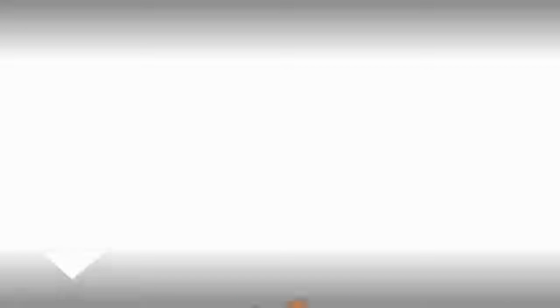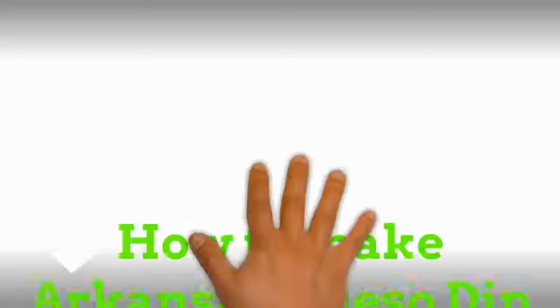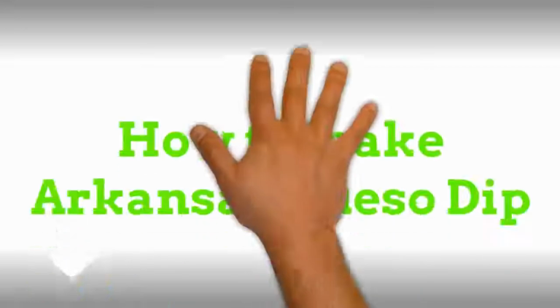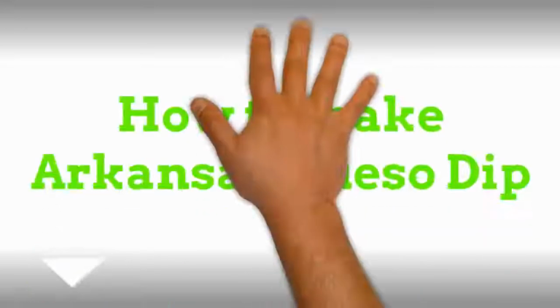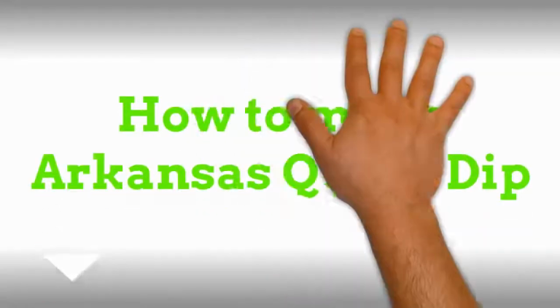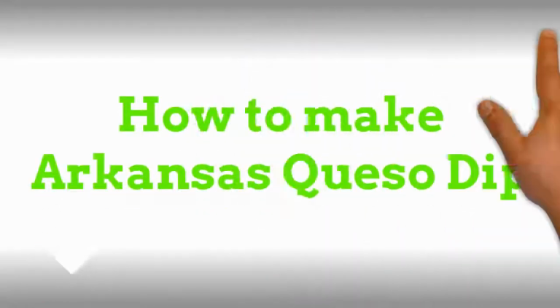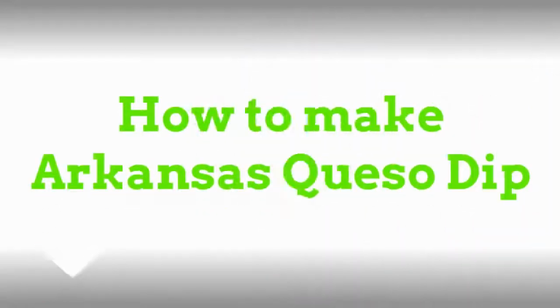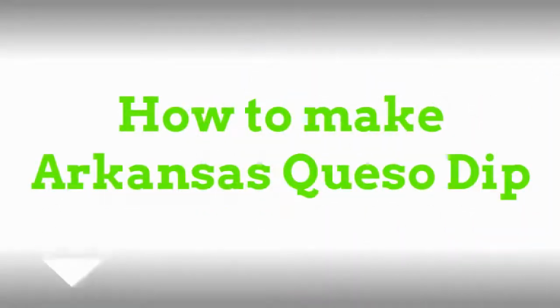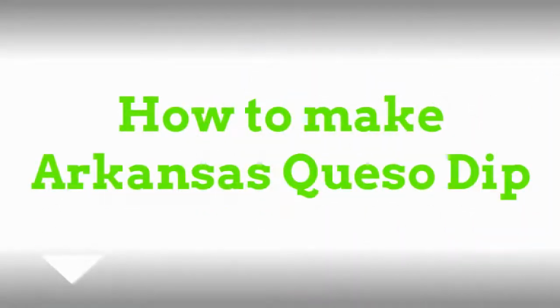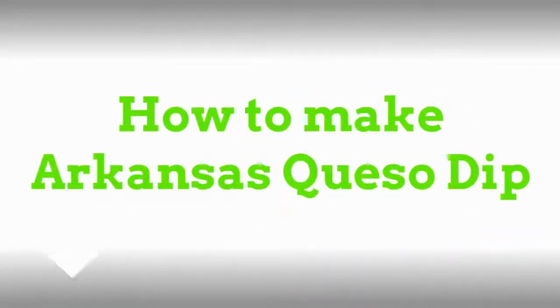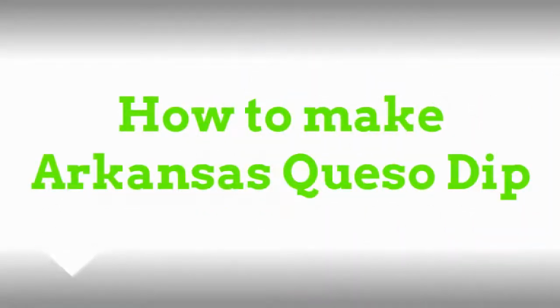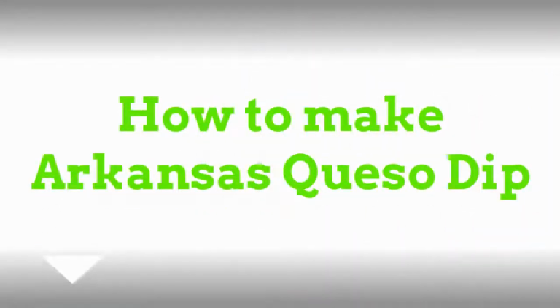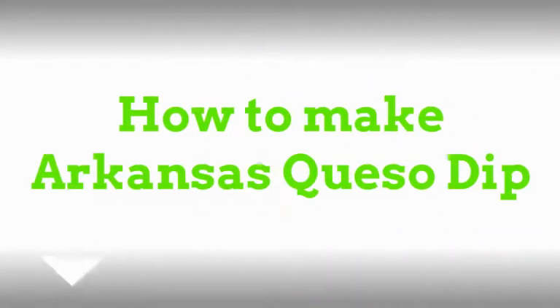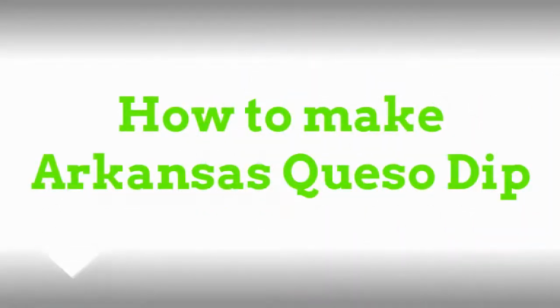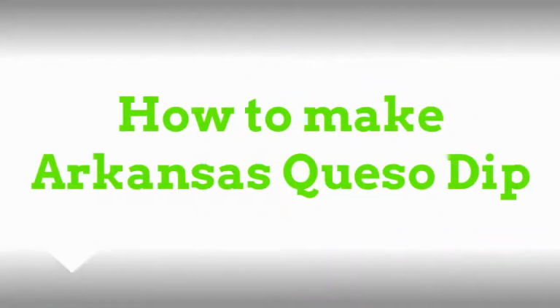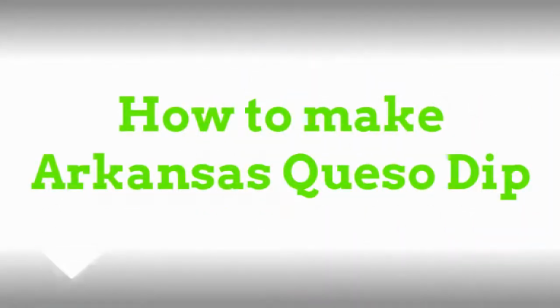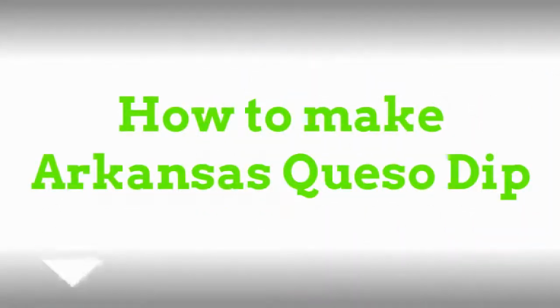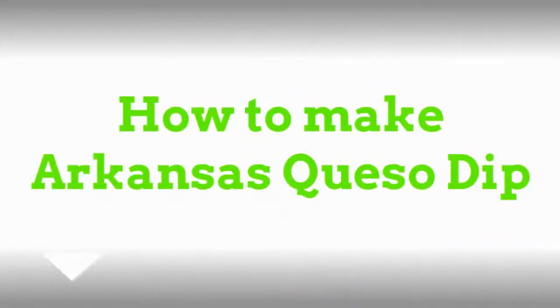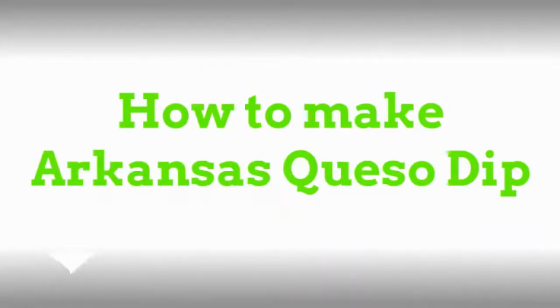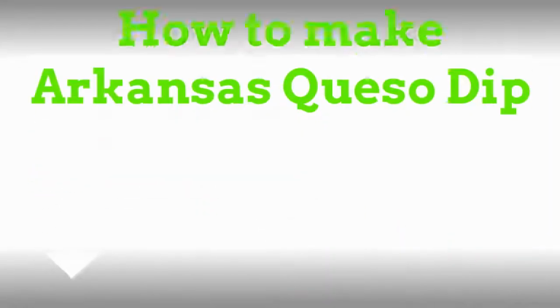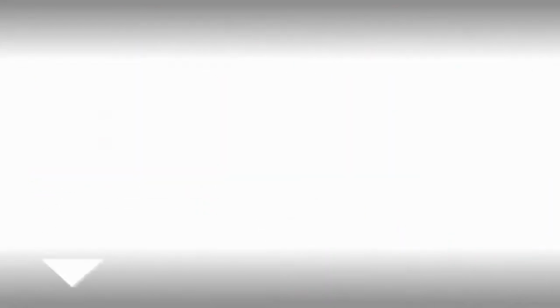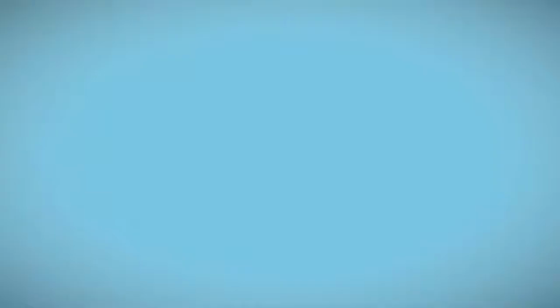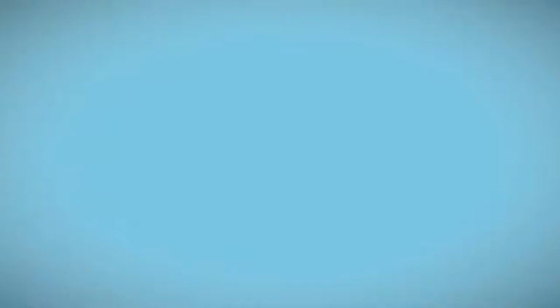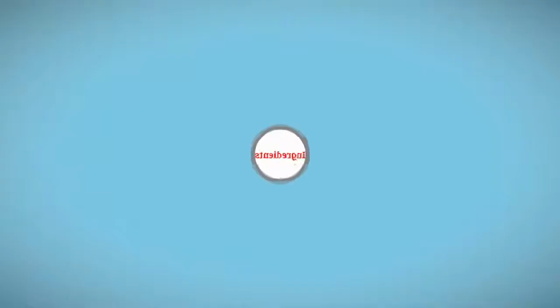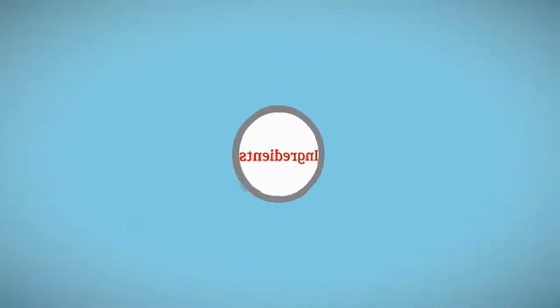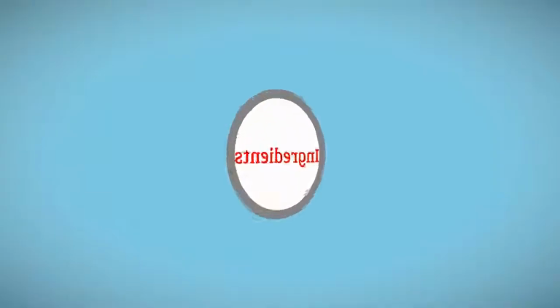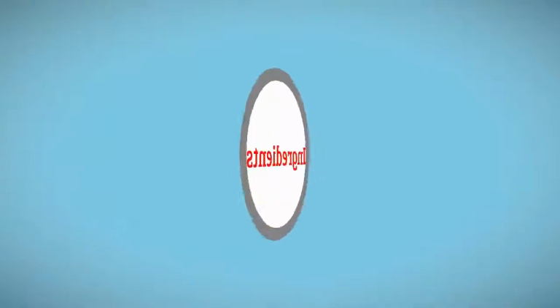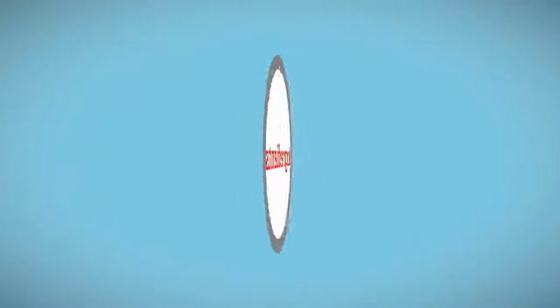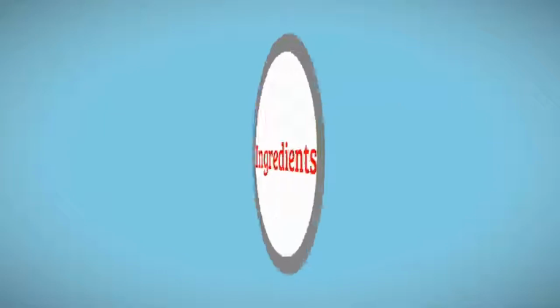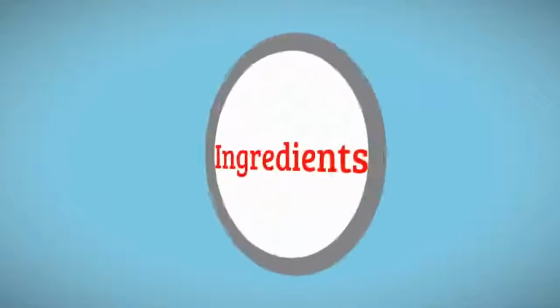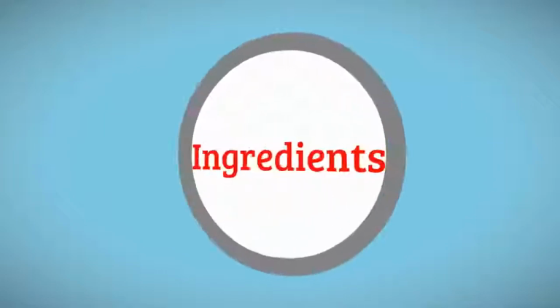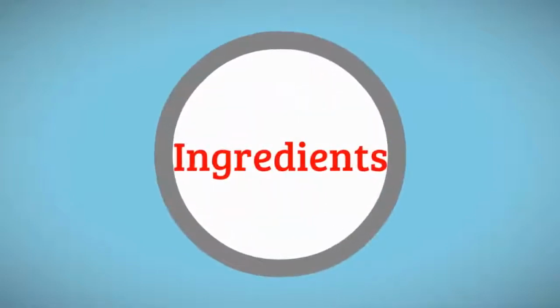How to make Arkansas Queso dip. Ingredients: